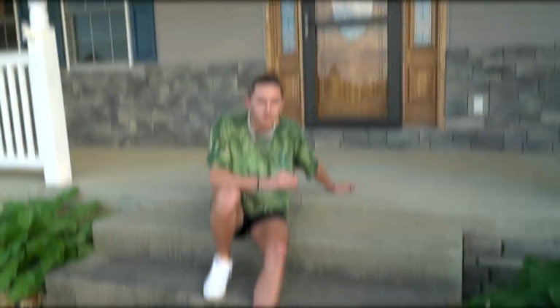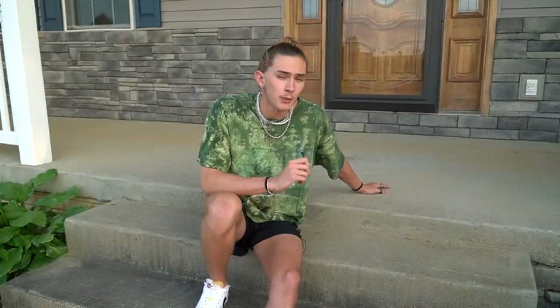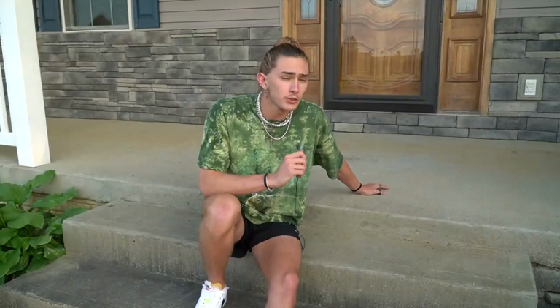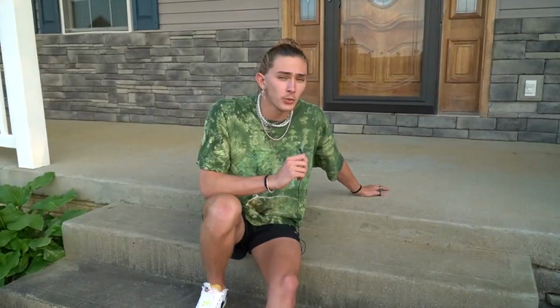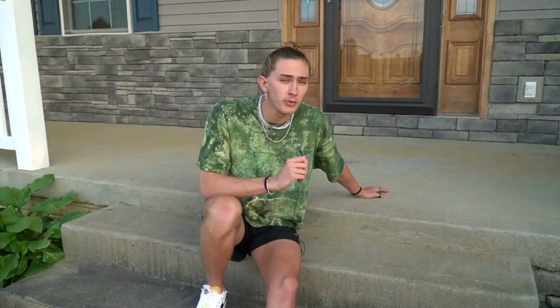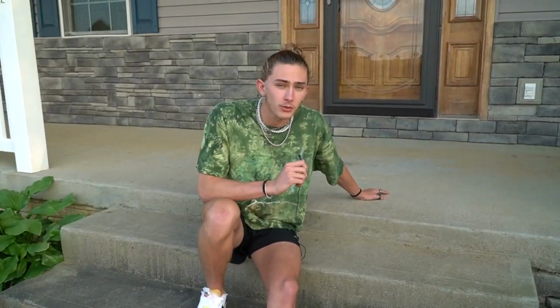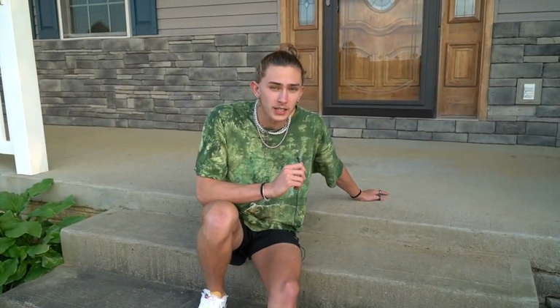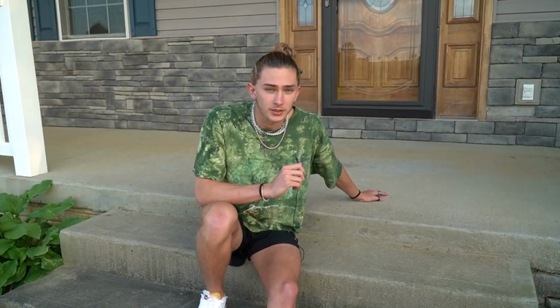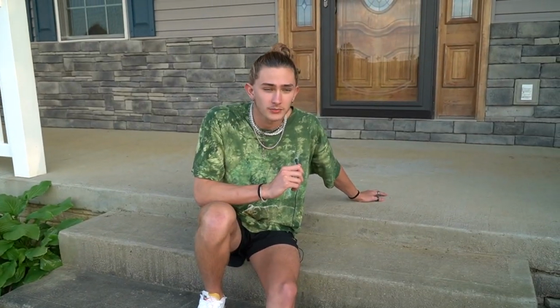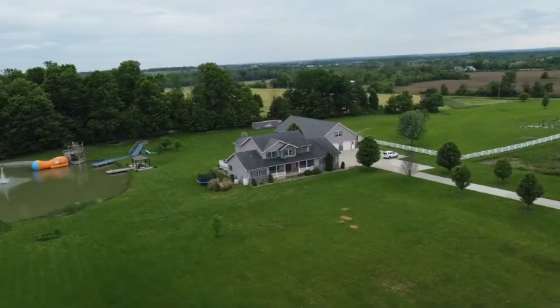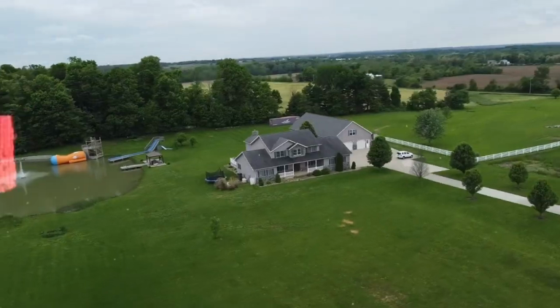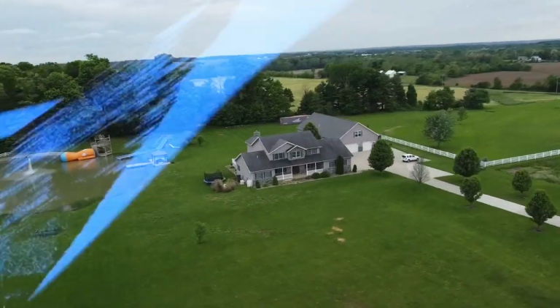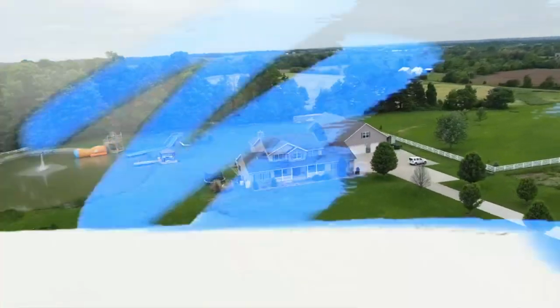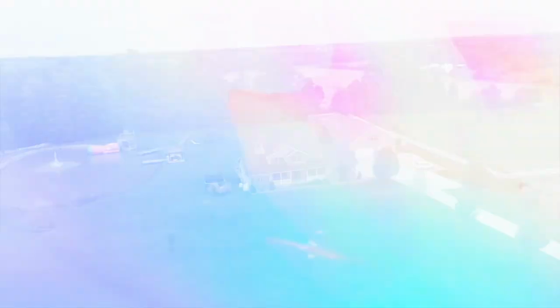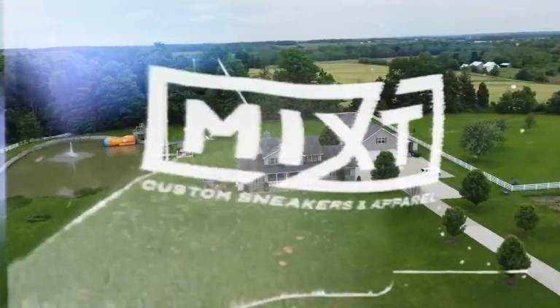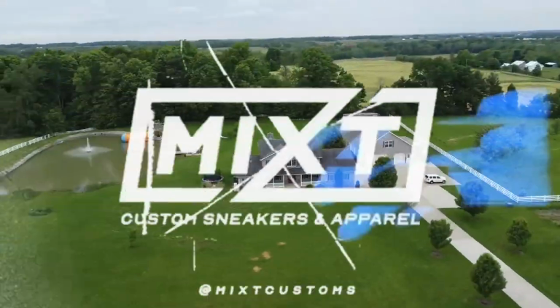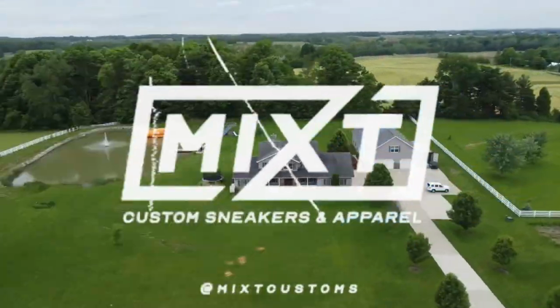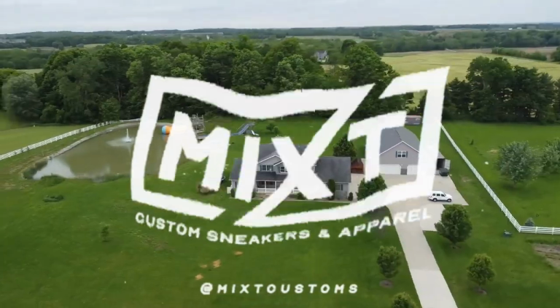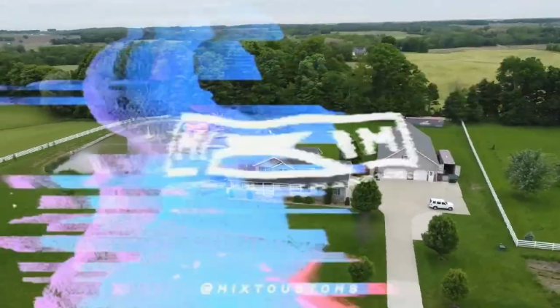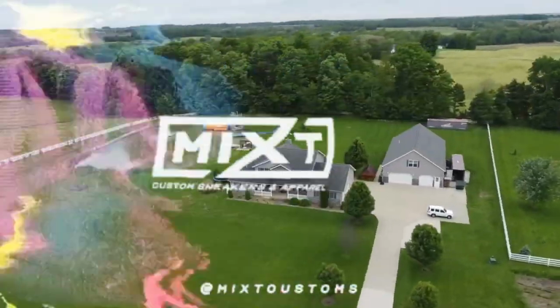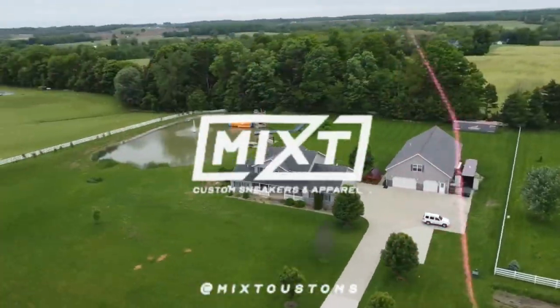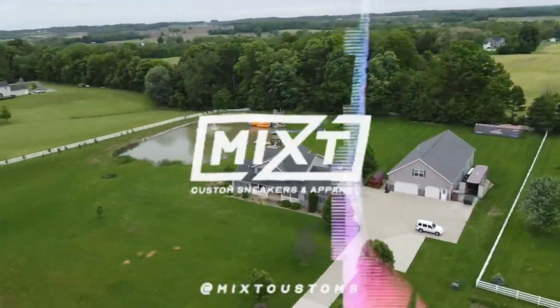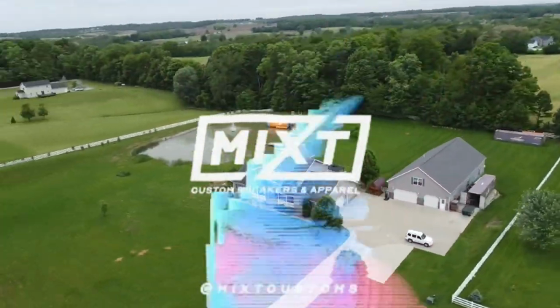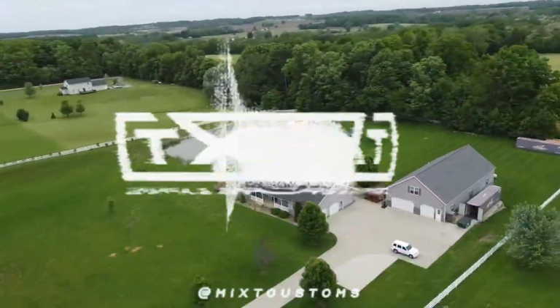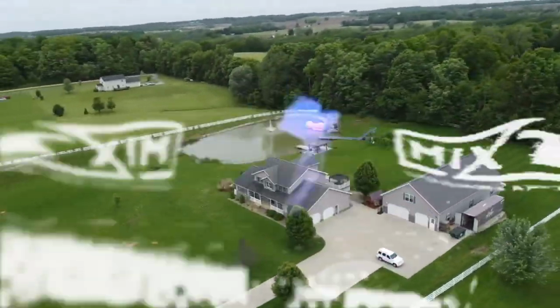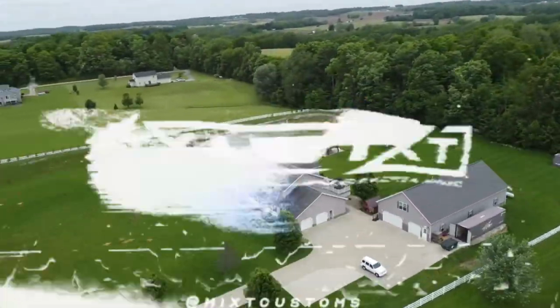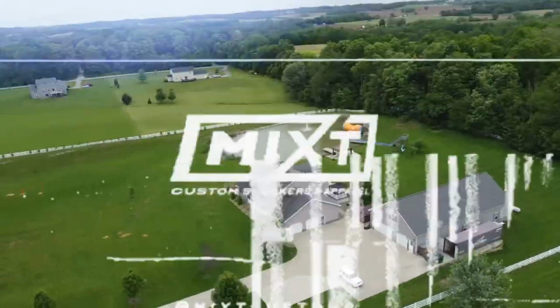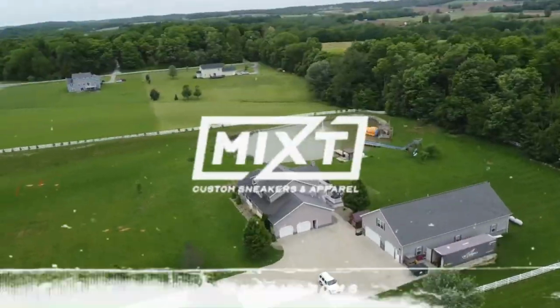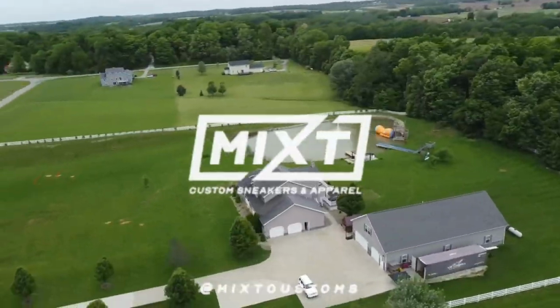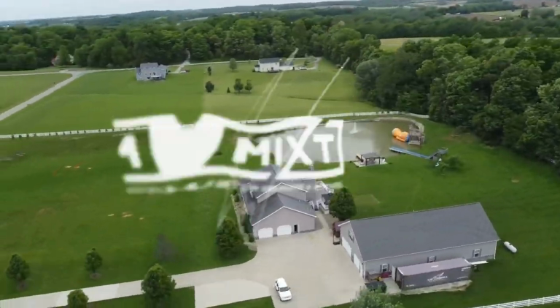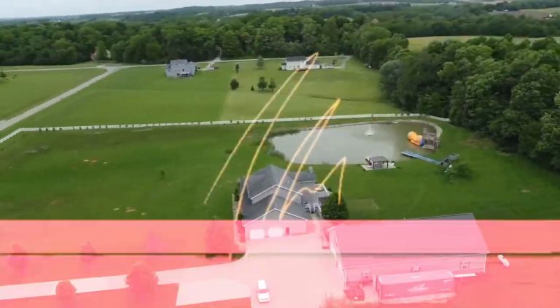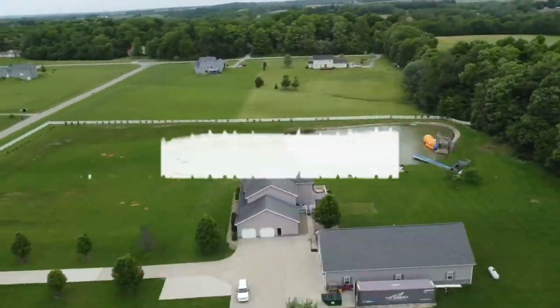I moved into Roman Atwood's house. I've shown you around the entire property, but you haven't seen my room yet. So now let's go check it out.